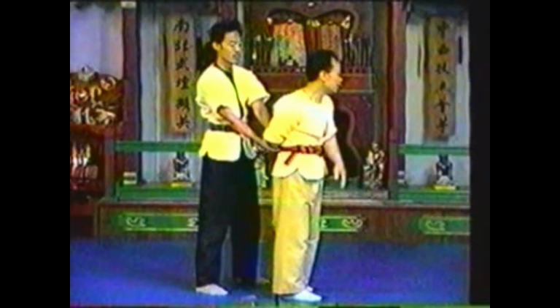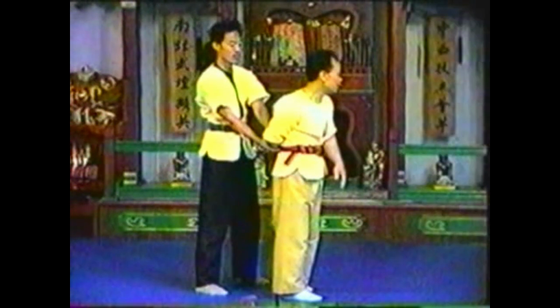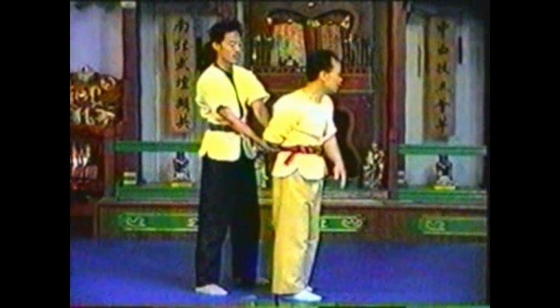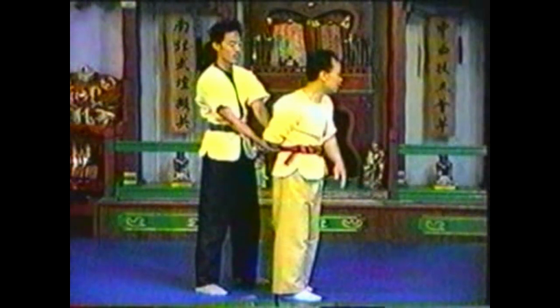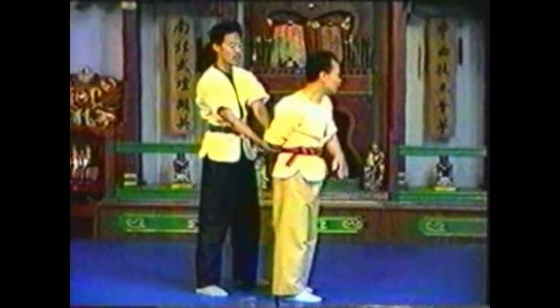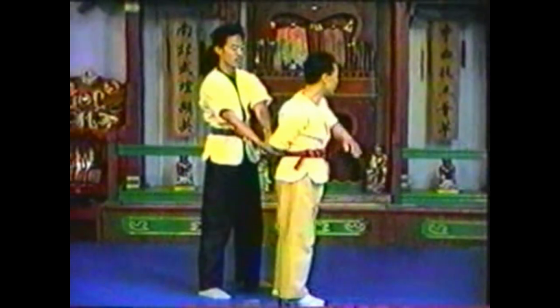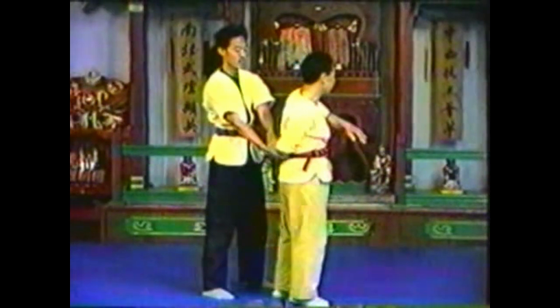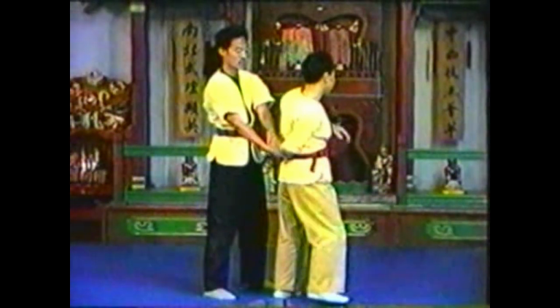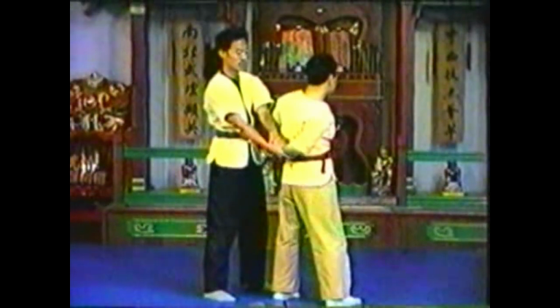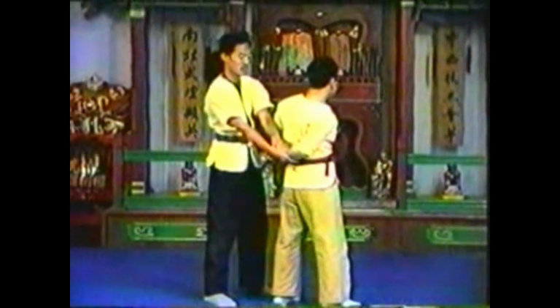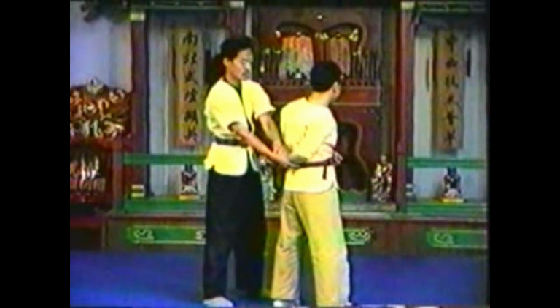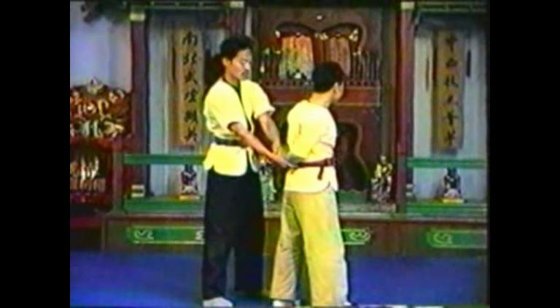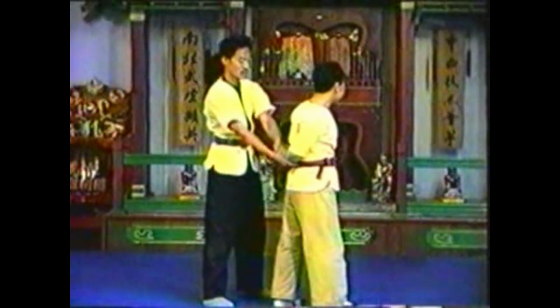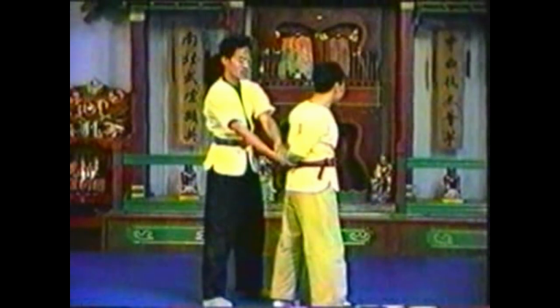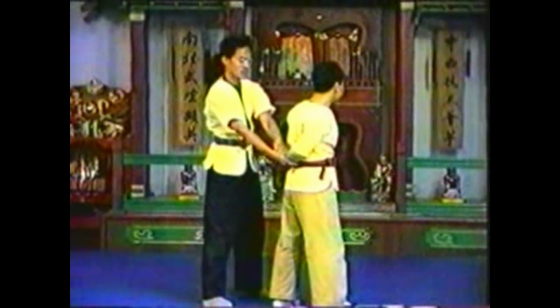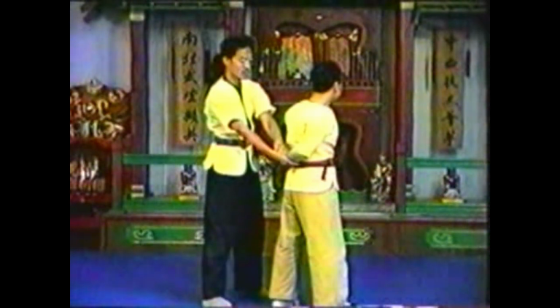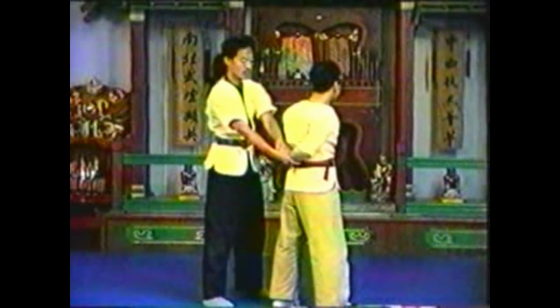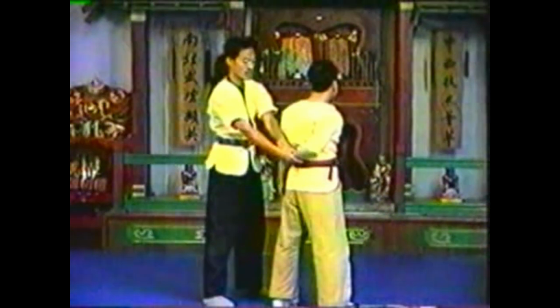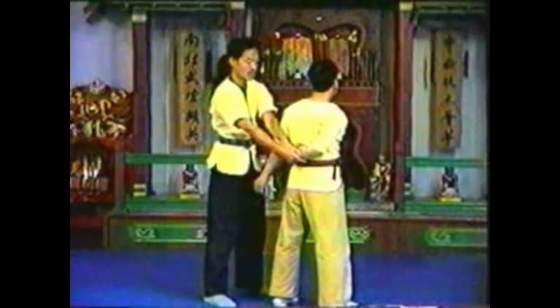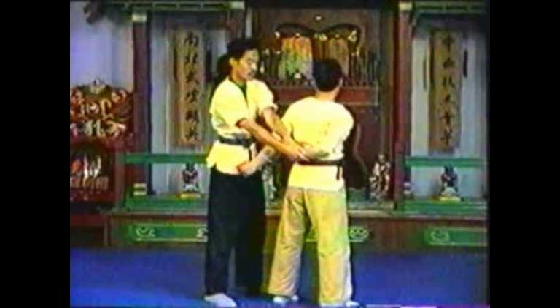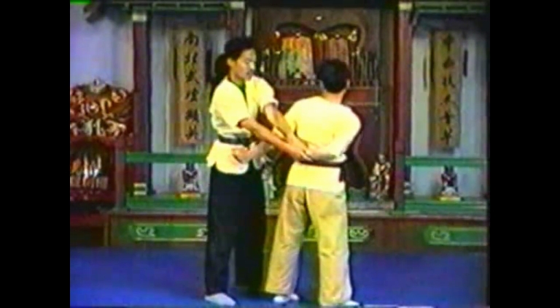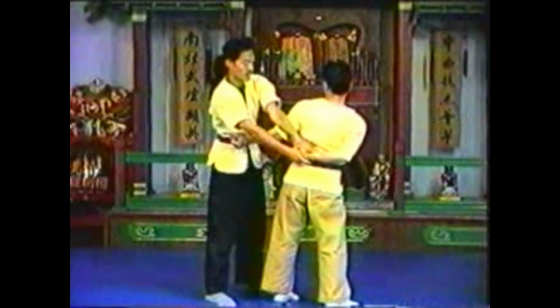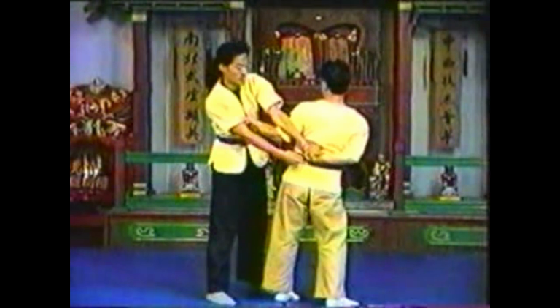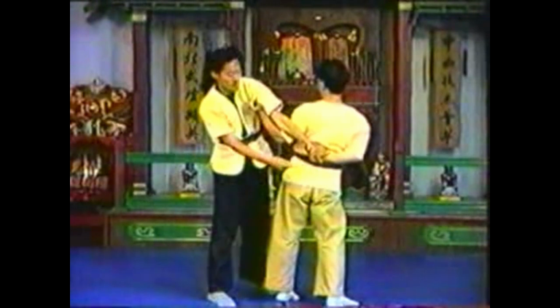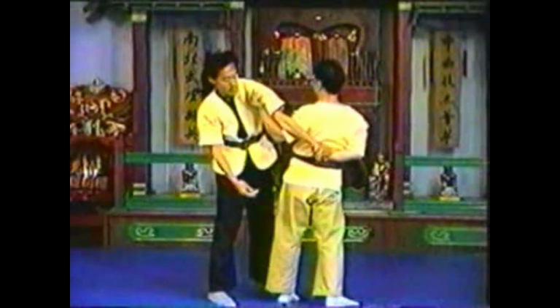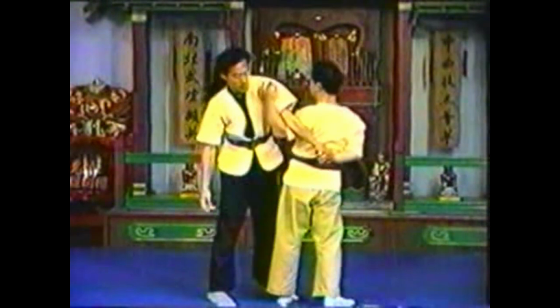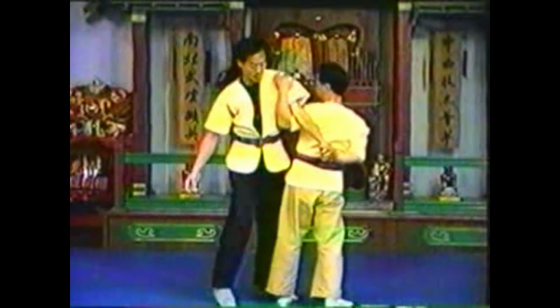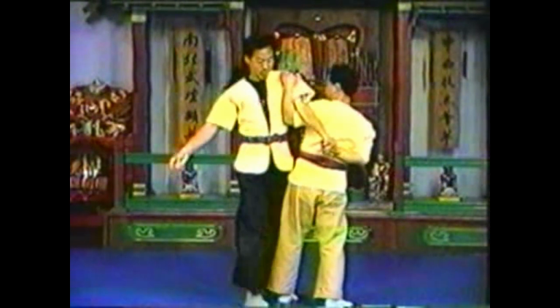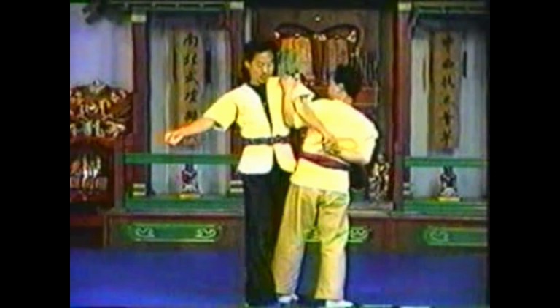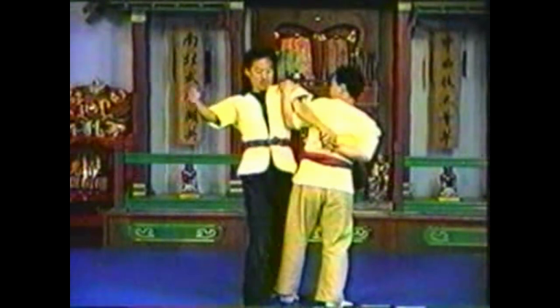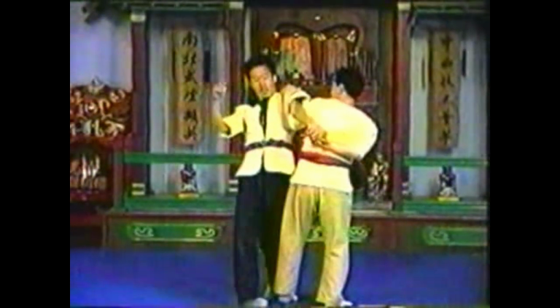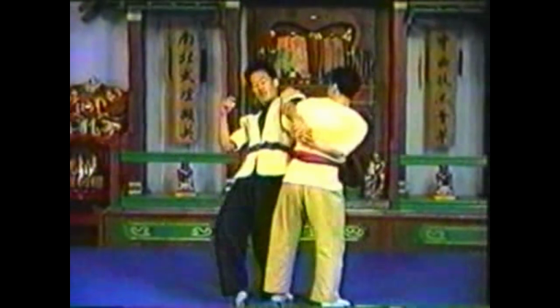Control his arm at his wrist and shoulder. Hyperextend his elbow across your upper arm.